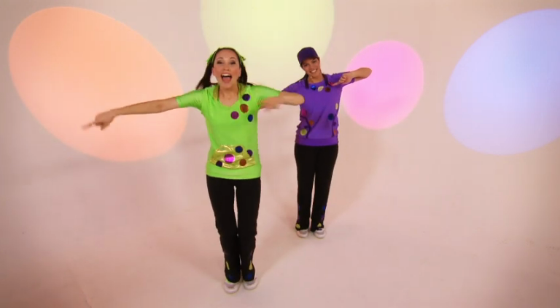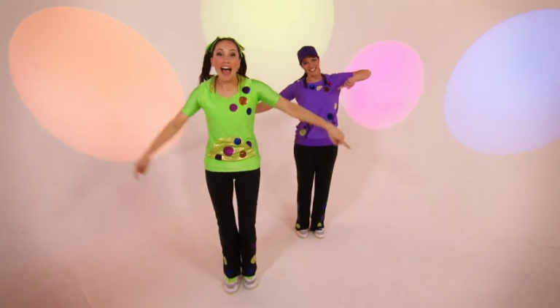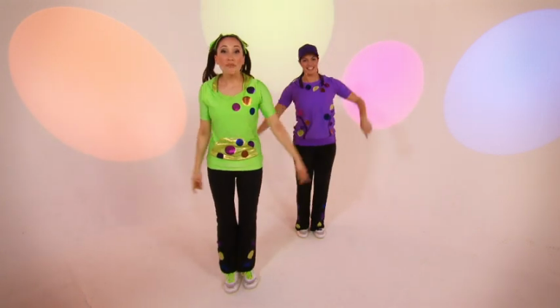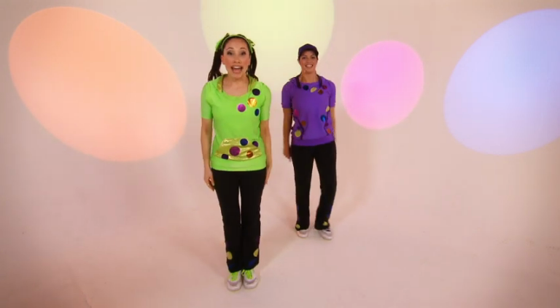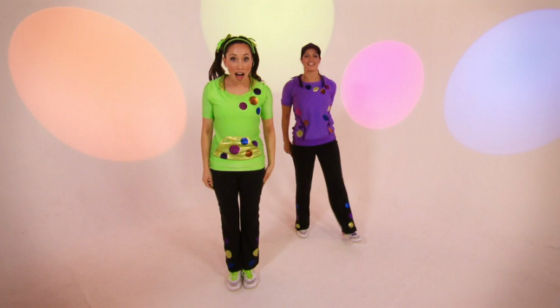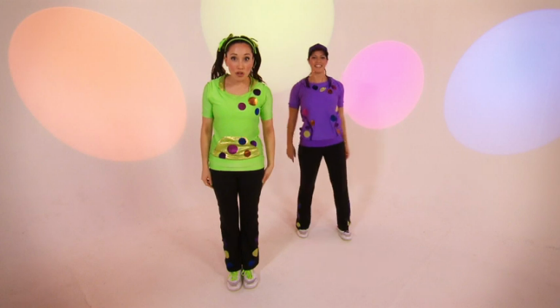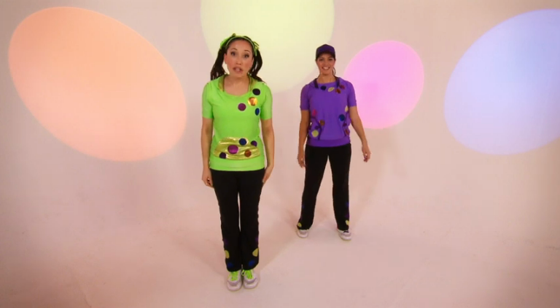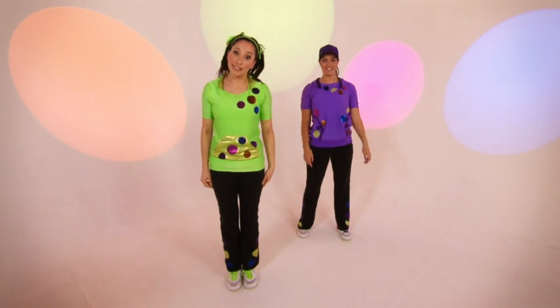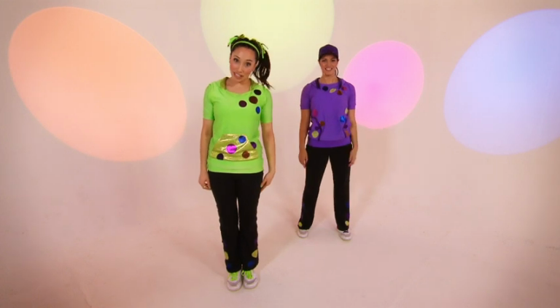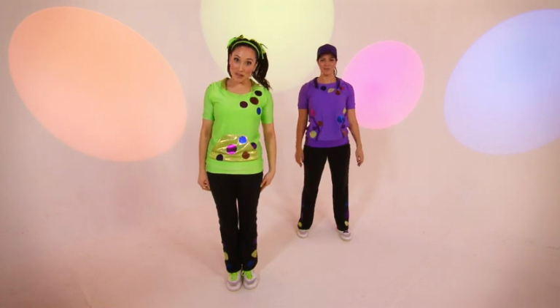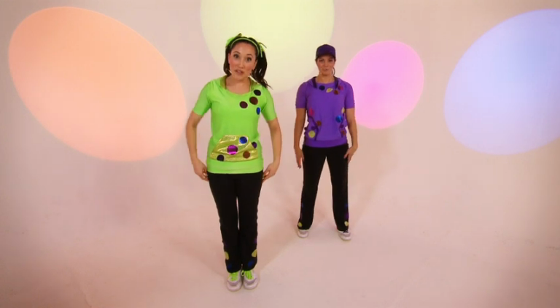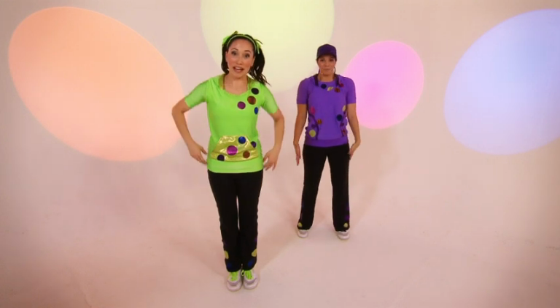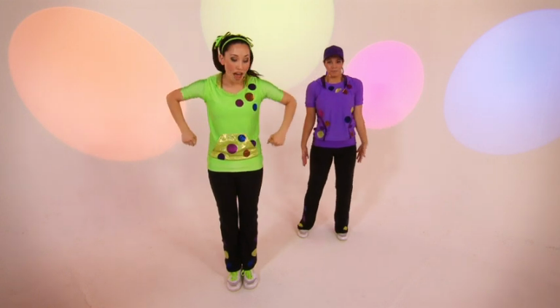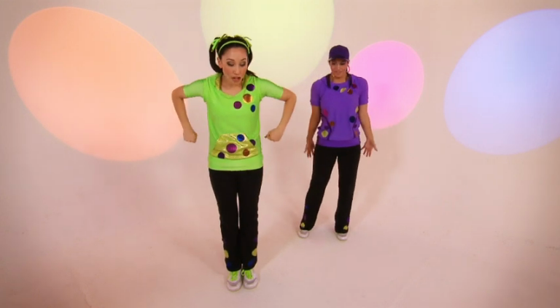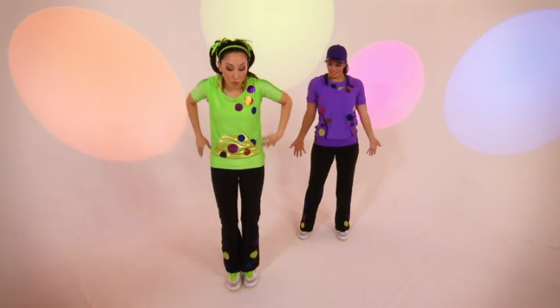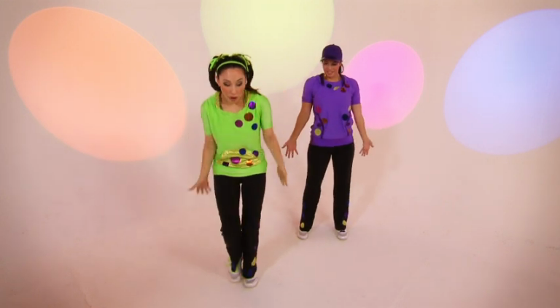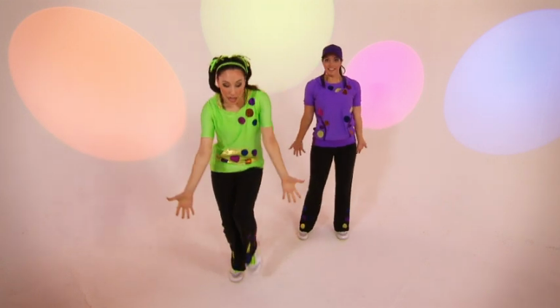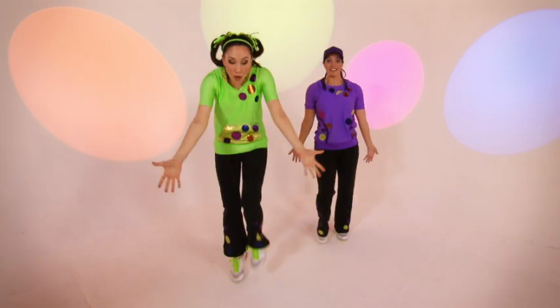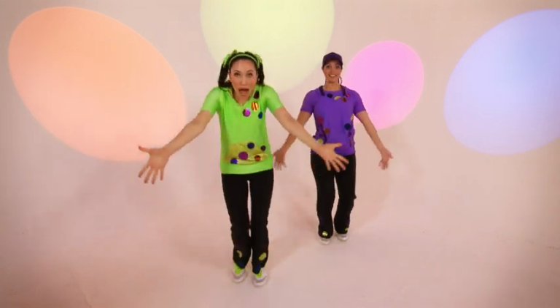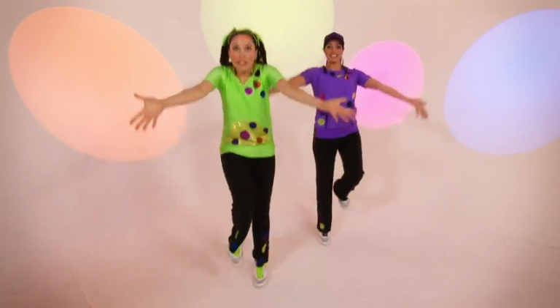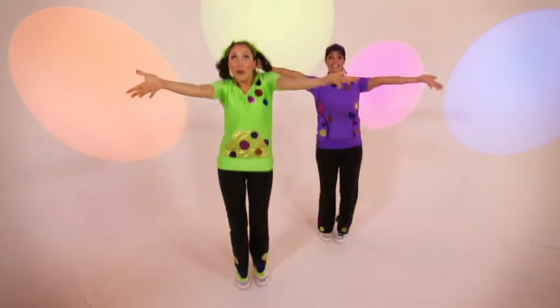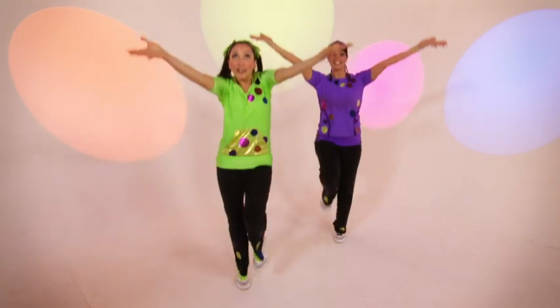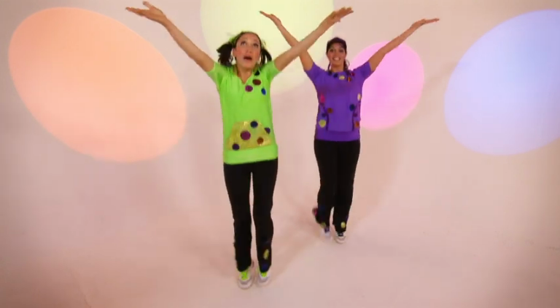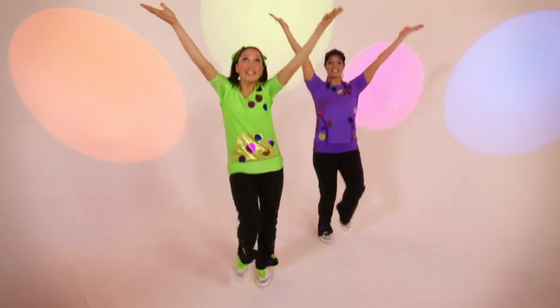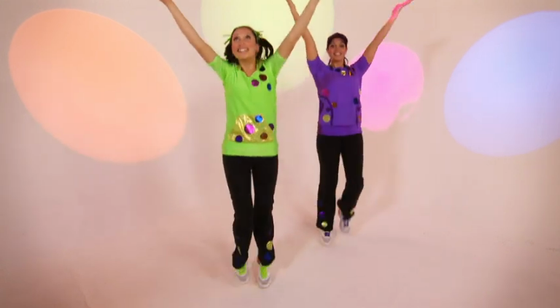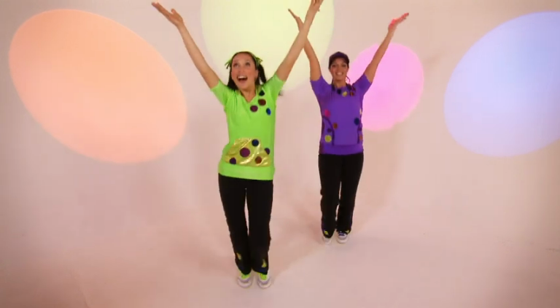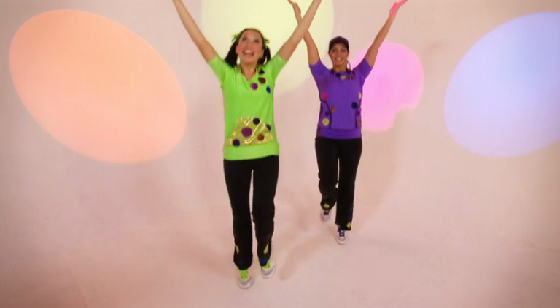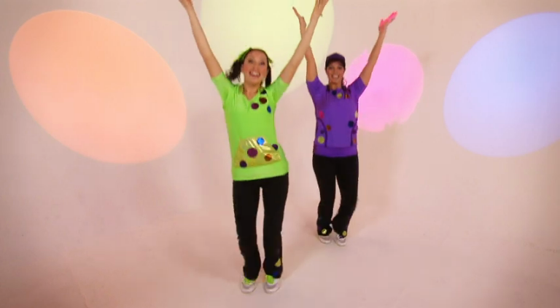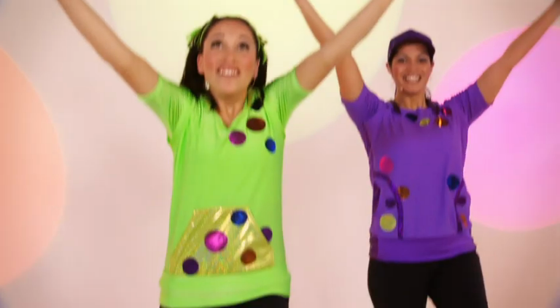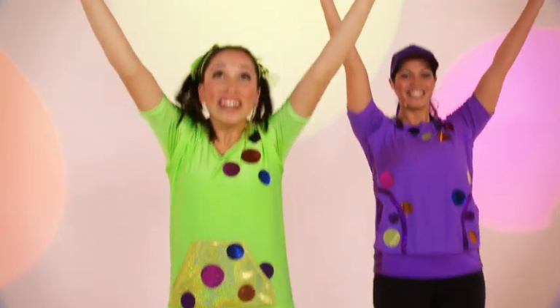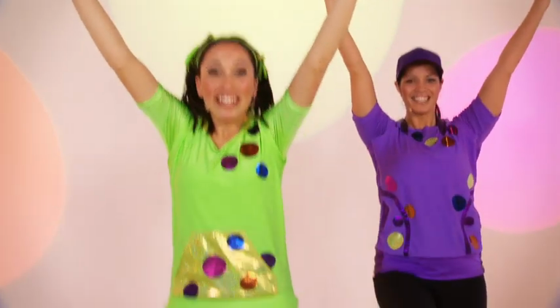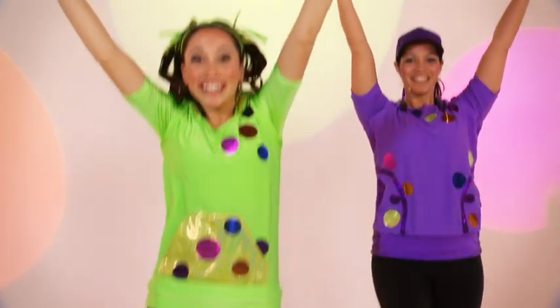And then we're going to help Doobie sing to the music. And you're going to raise your arms slowly up to the sky. Very good.